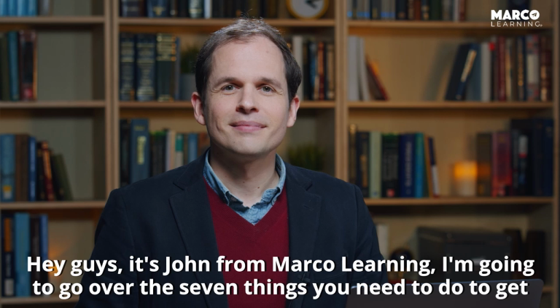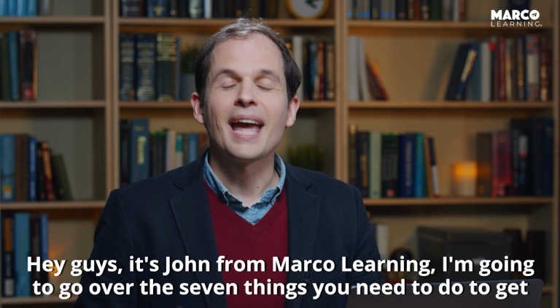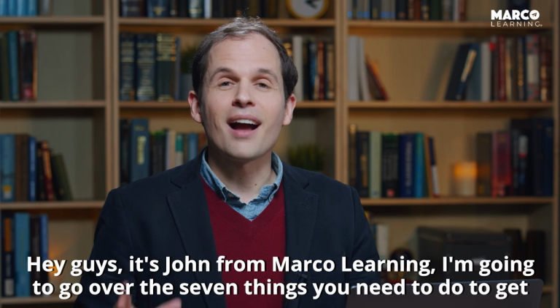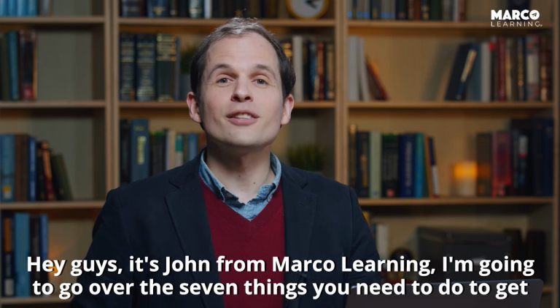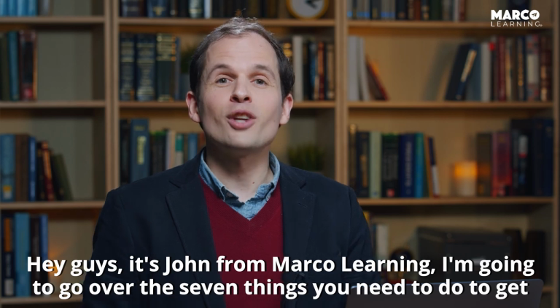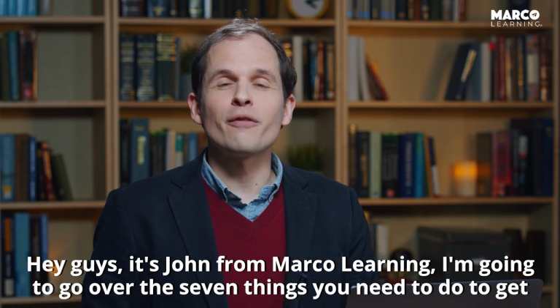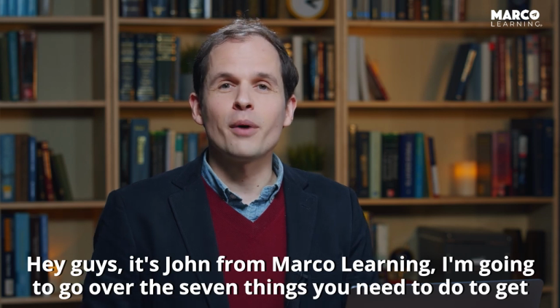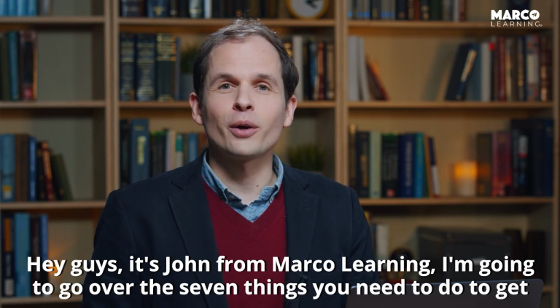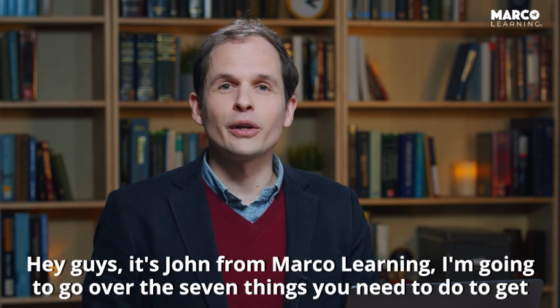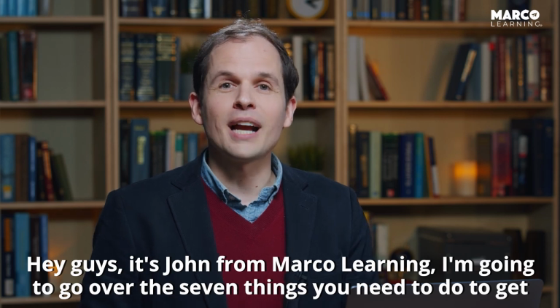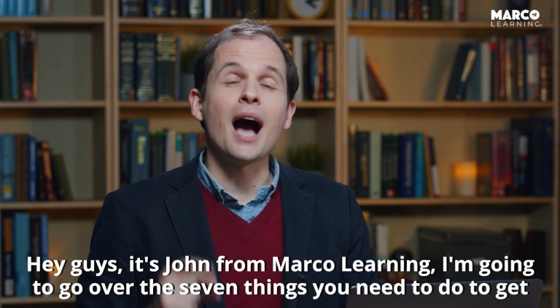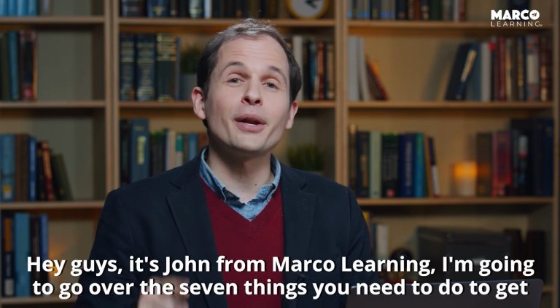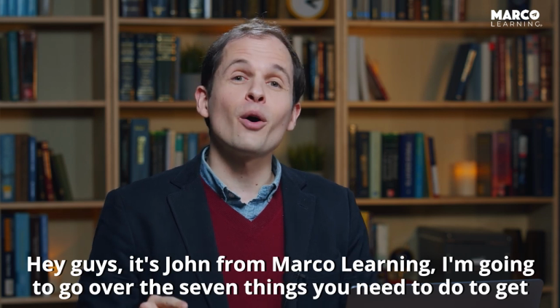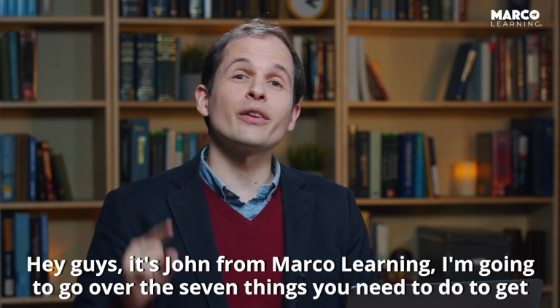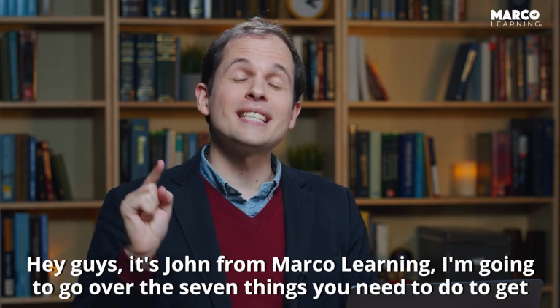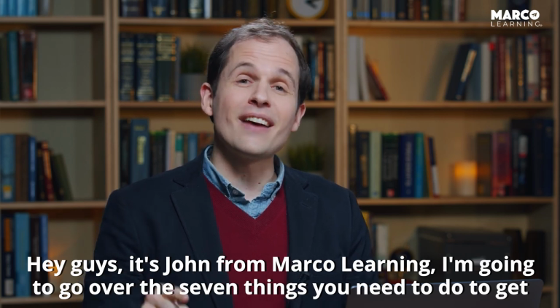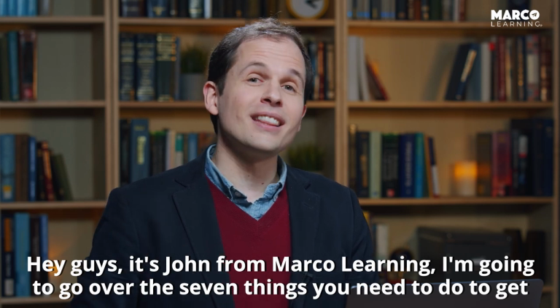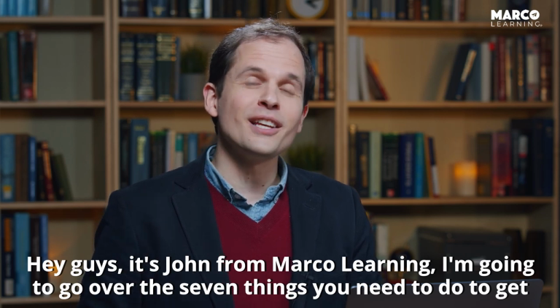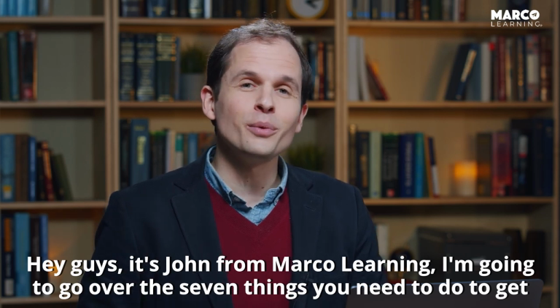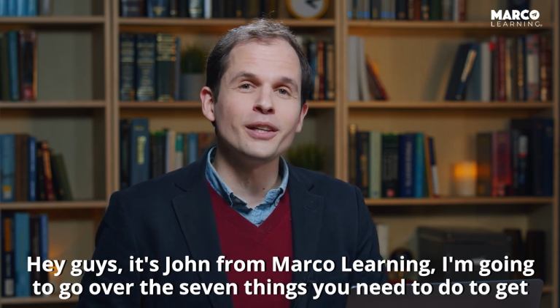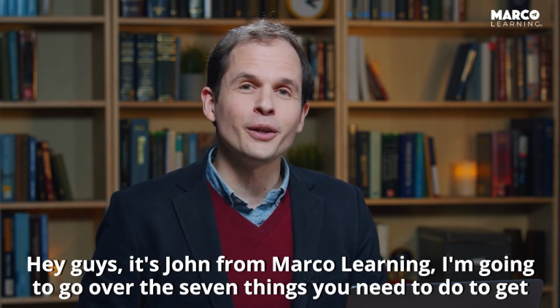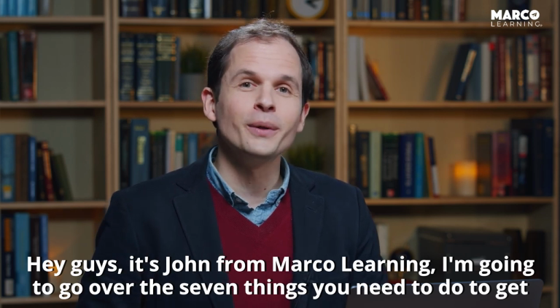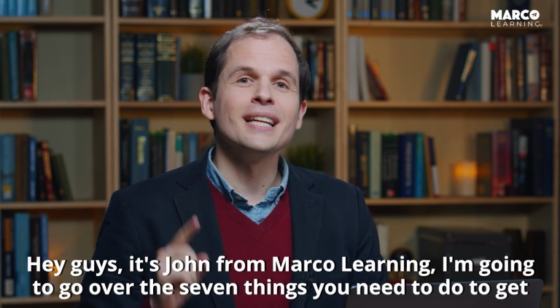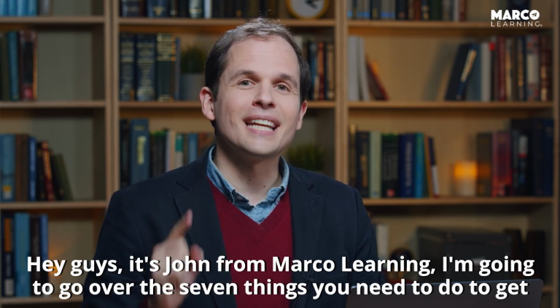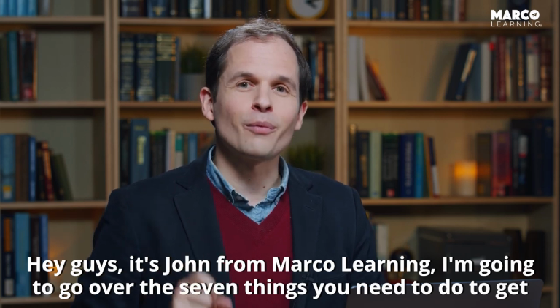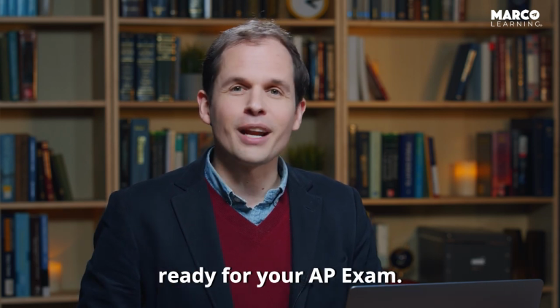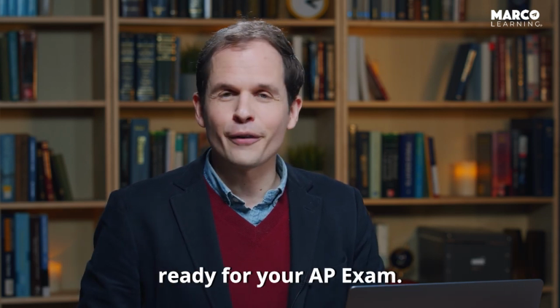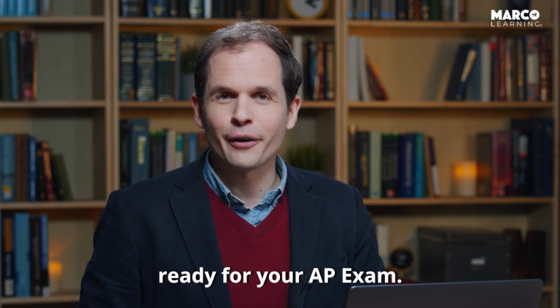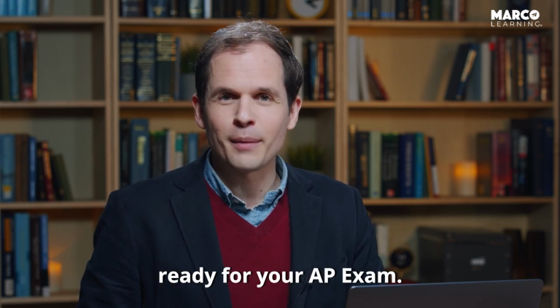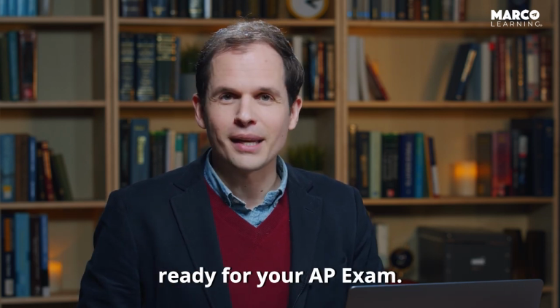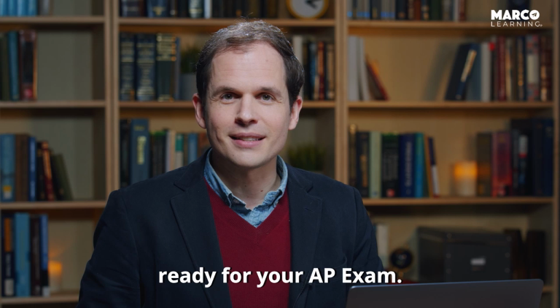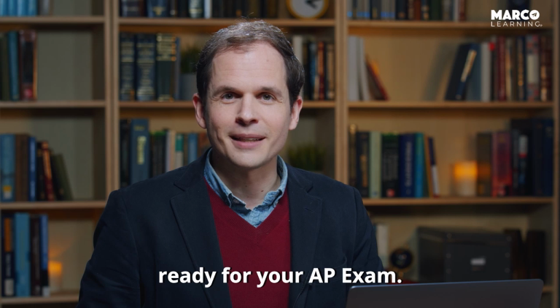Hey guys, it's John from Marco Learning. I'm going to go over the seven things you need to do to get ready for your AP exam.